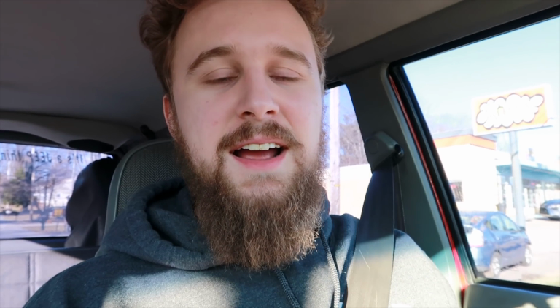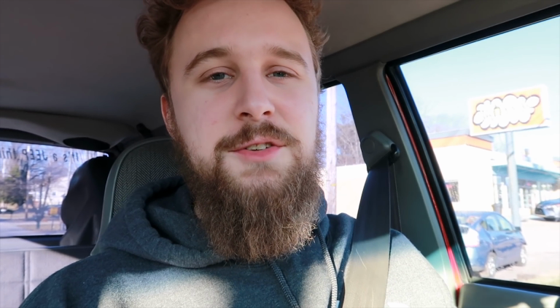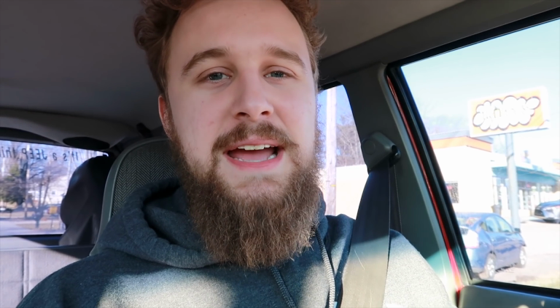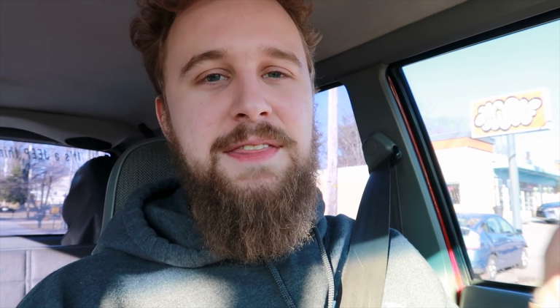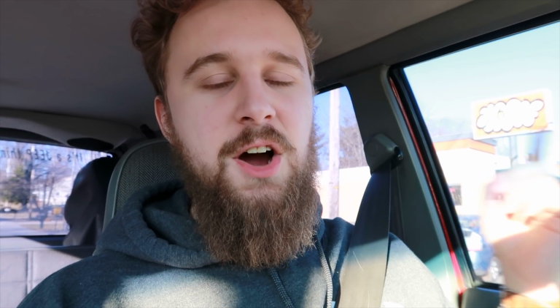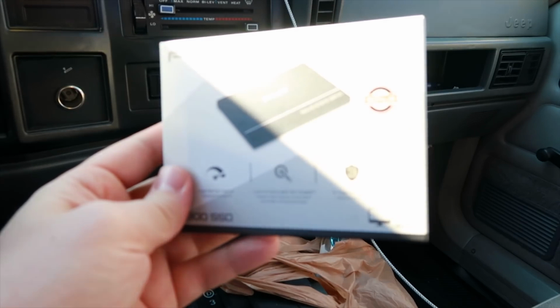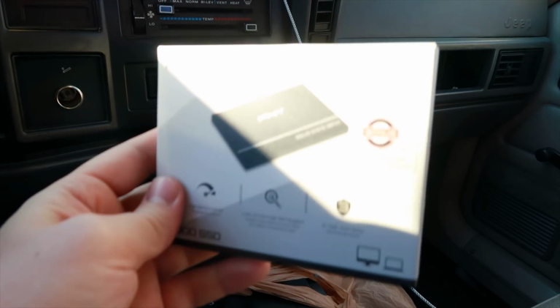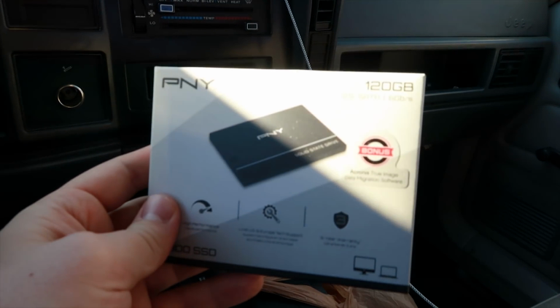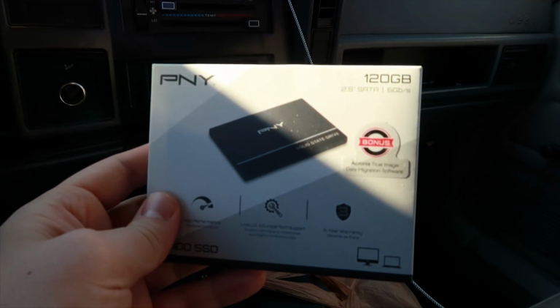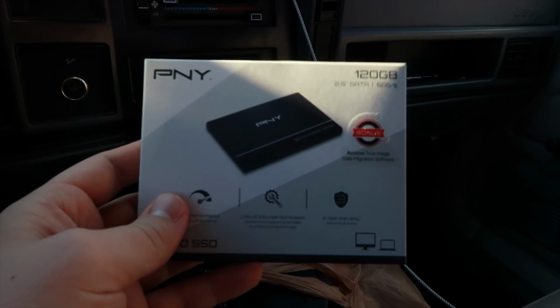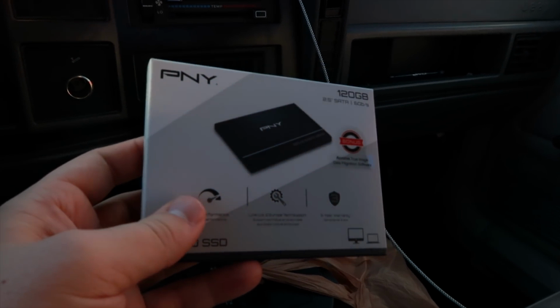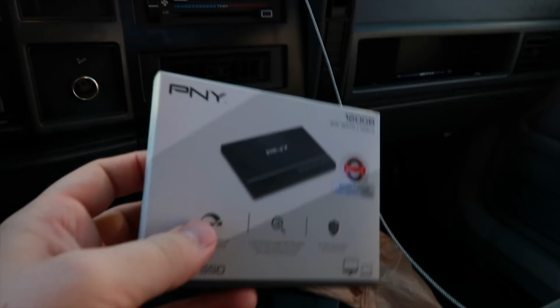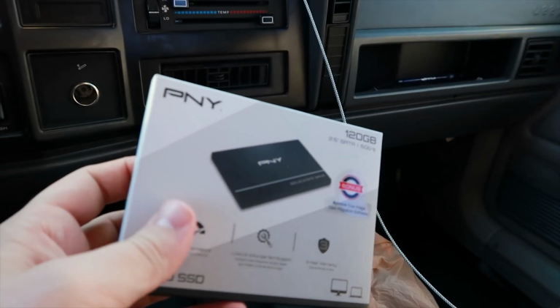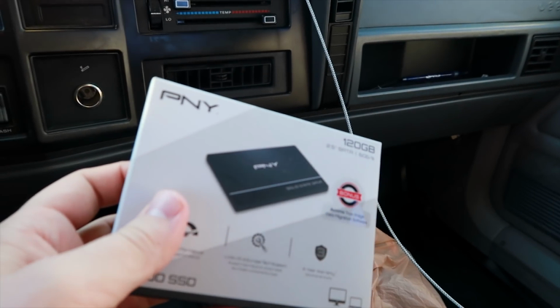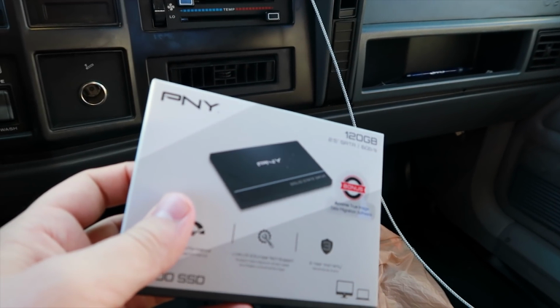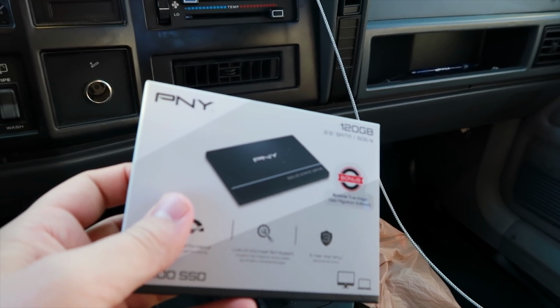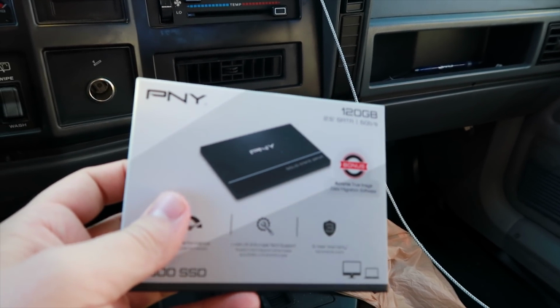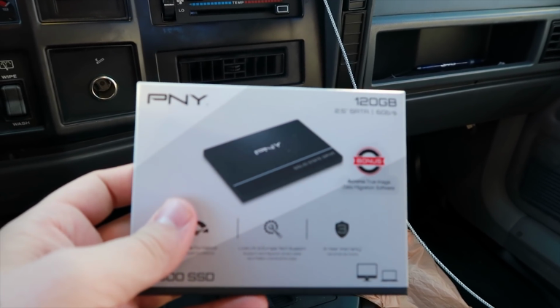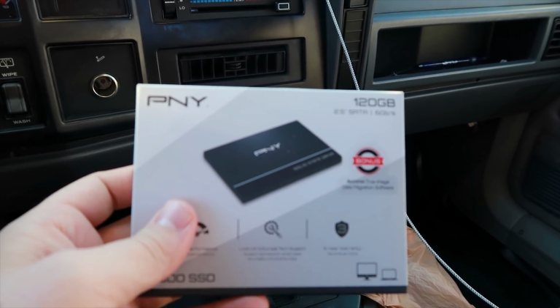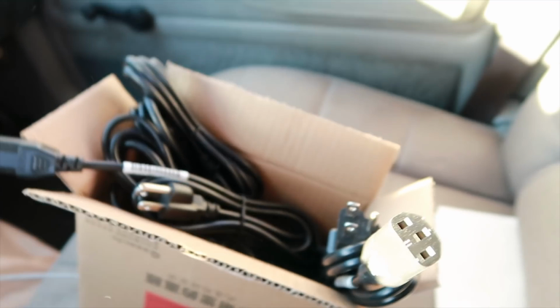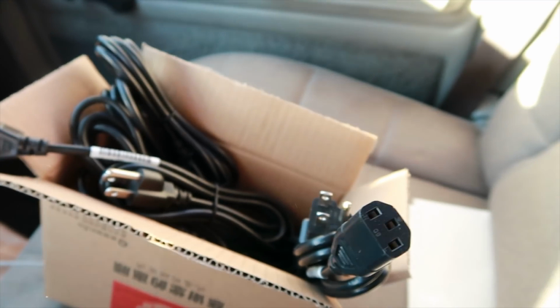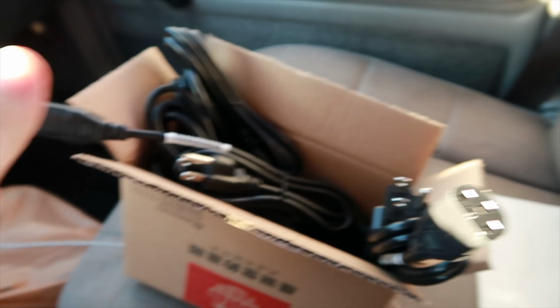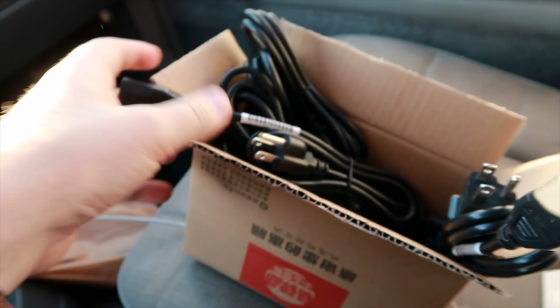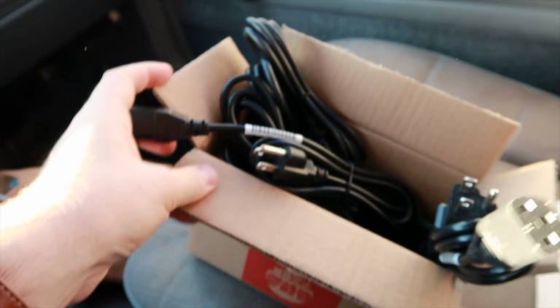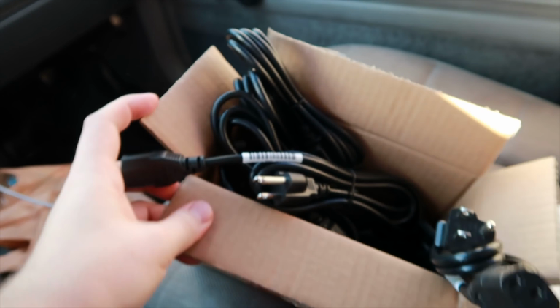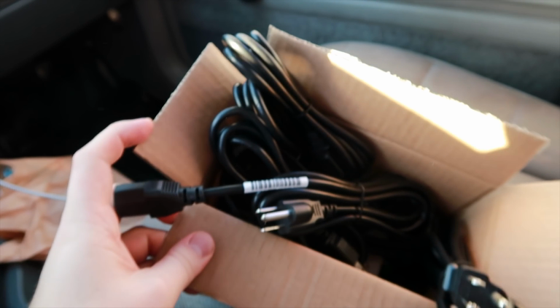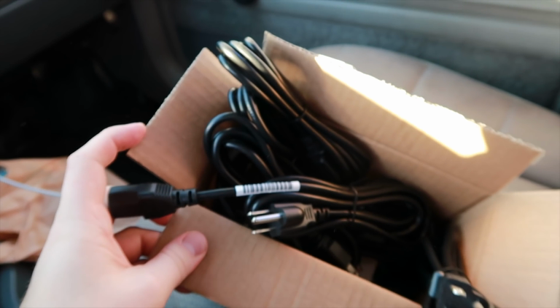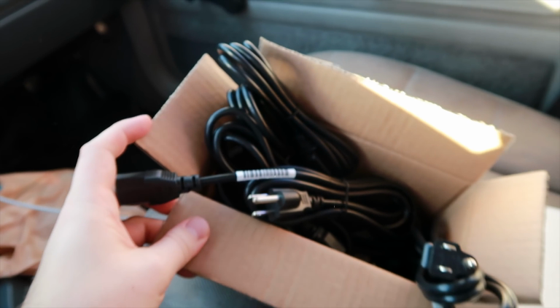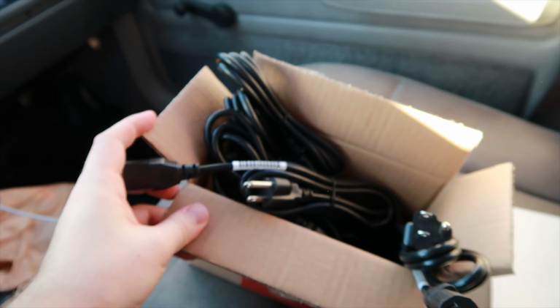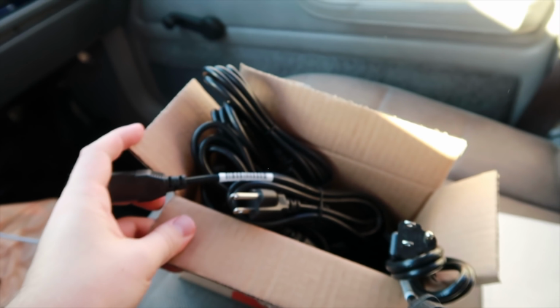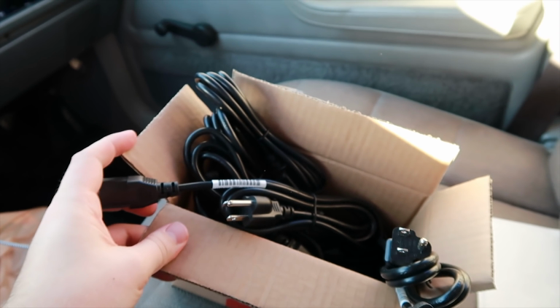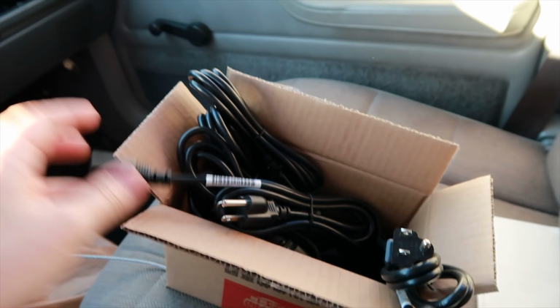We got the hard drive SSD grabbed and a couple of power cores that Jackson bought extra, so we should be good to go to finish this build.